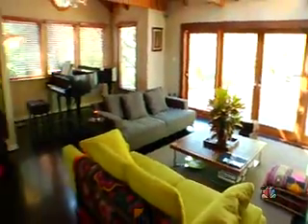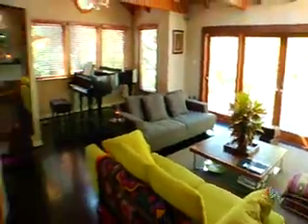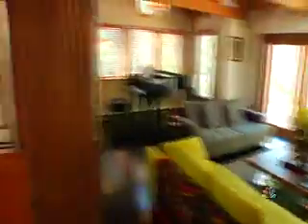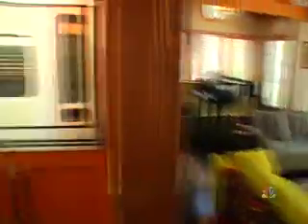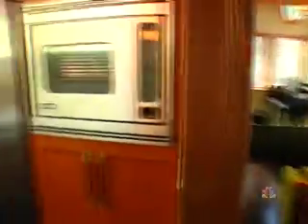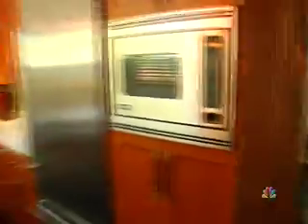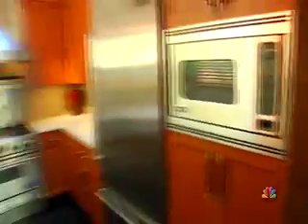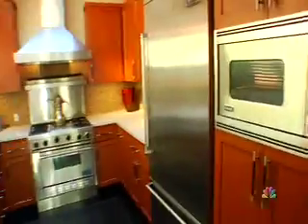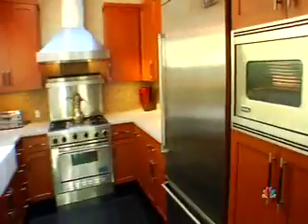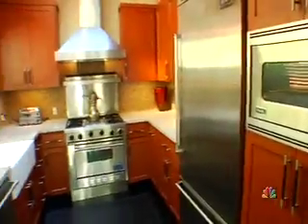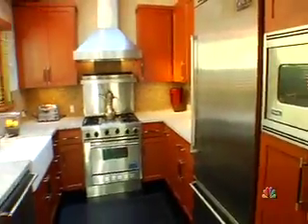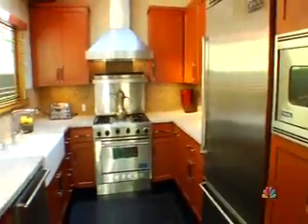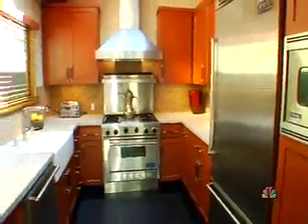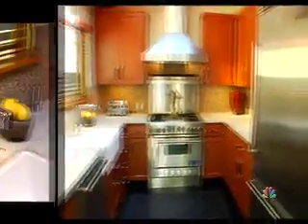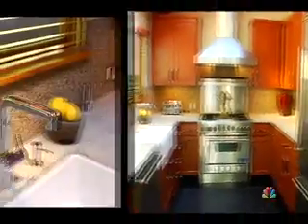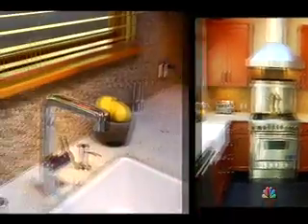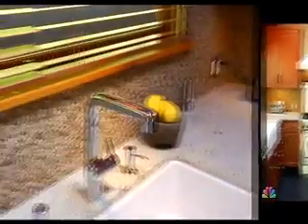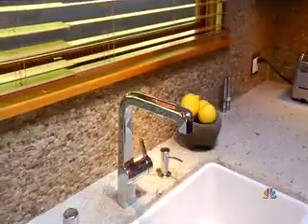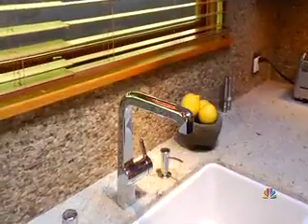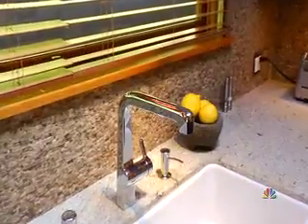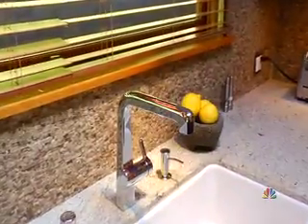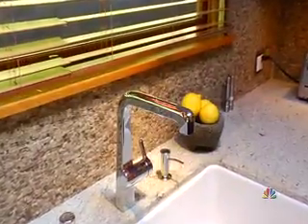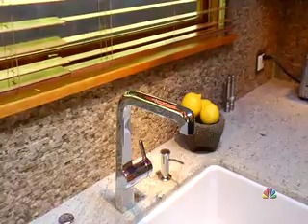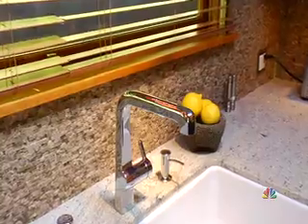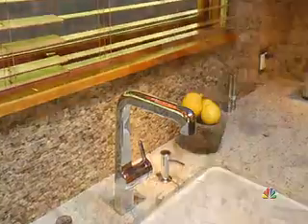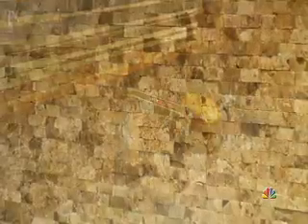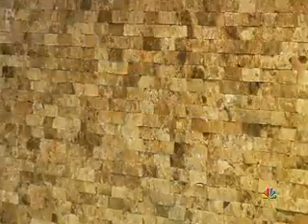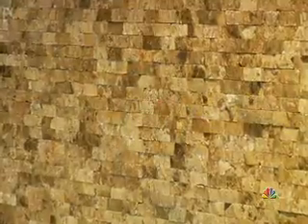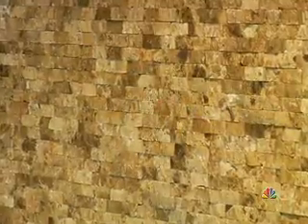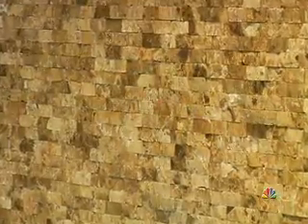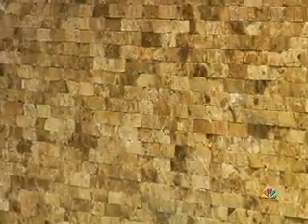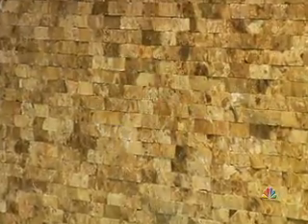Adjacent to the living room, we have the kitchen. The backsplash is a beaten up textured rock.